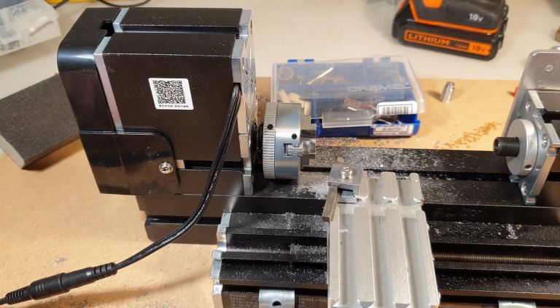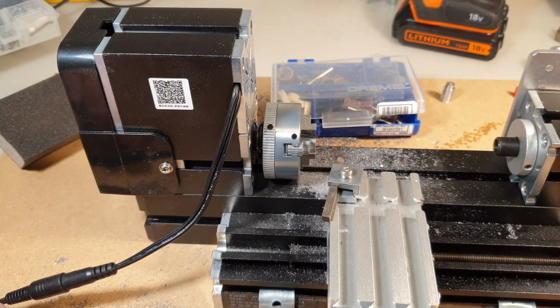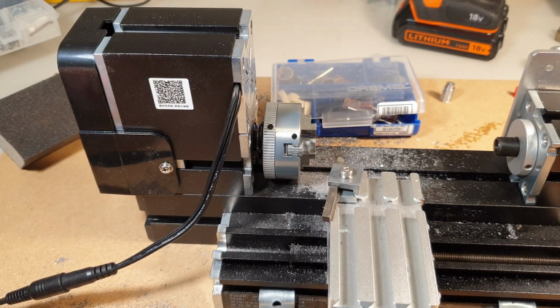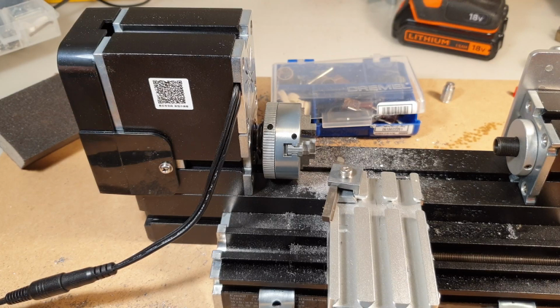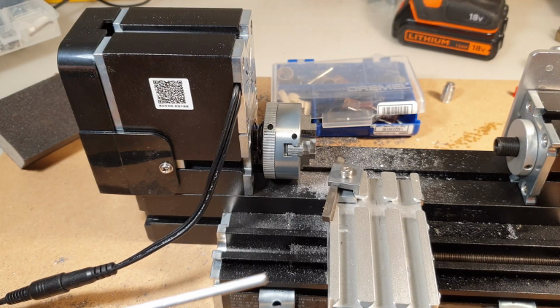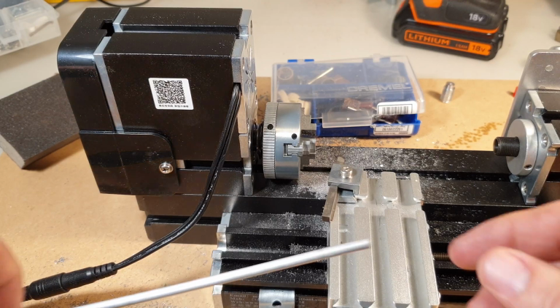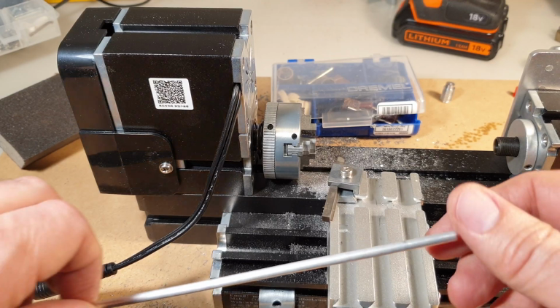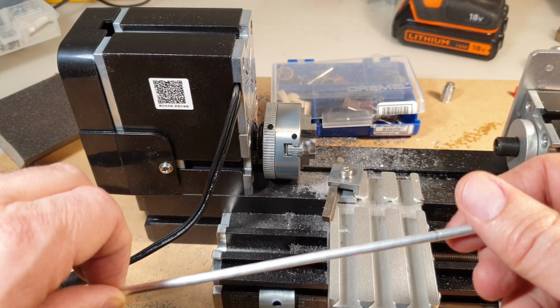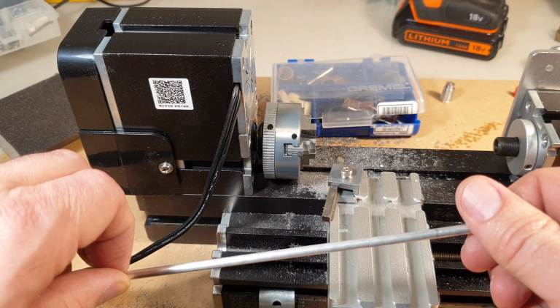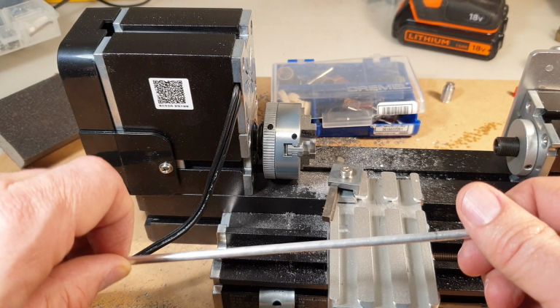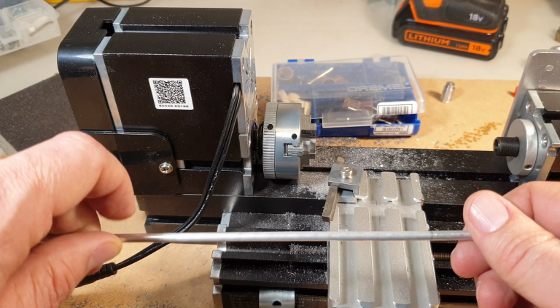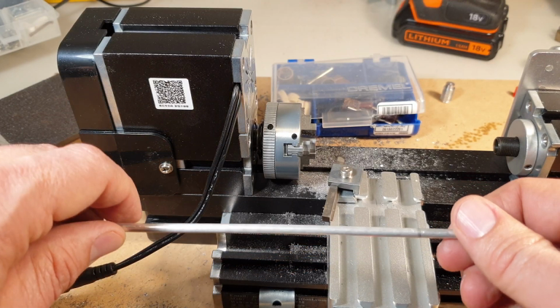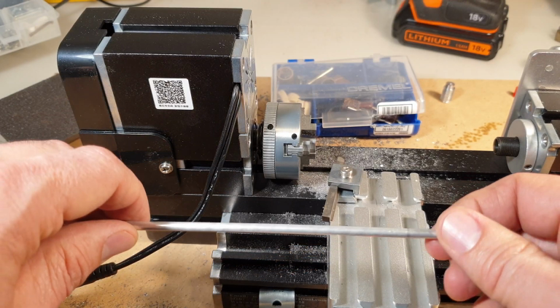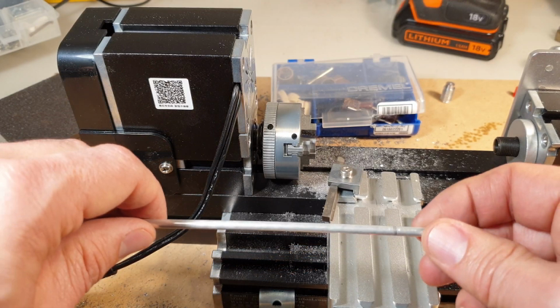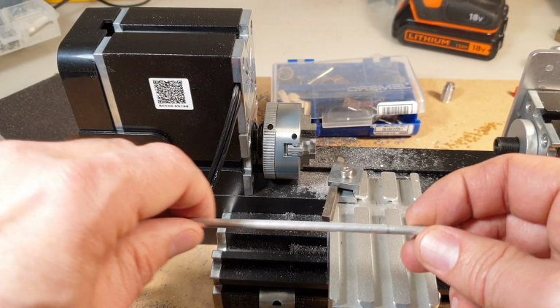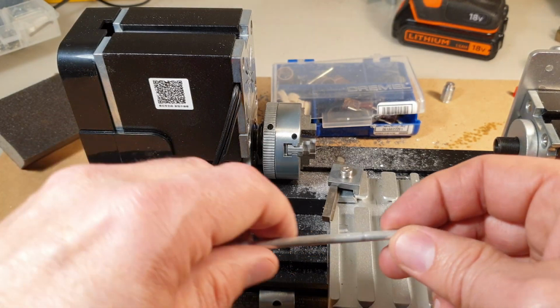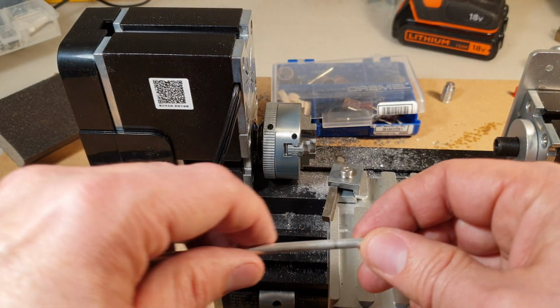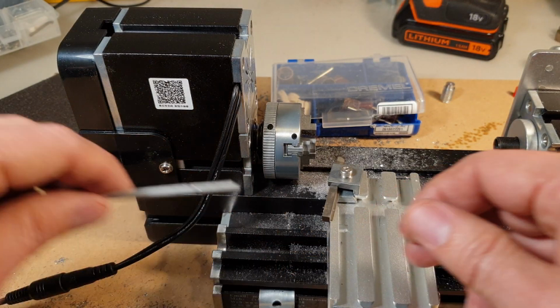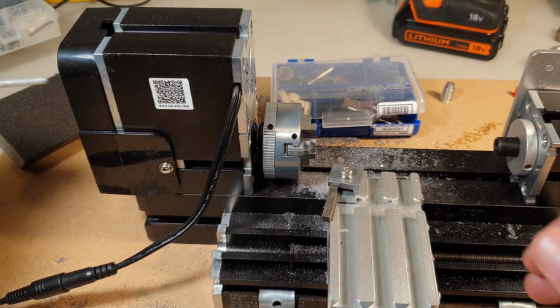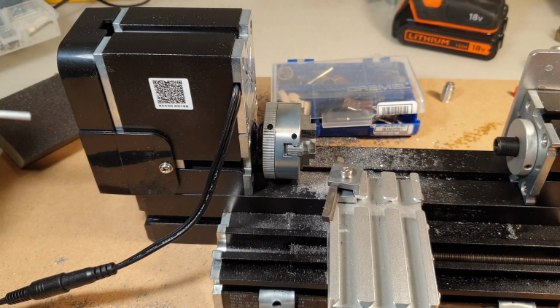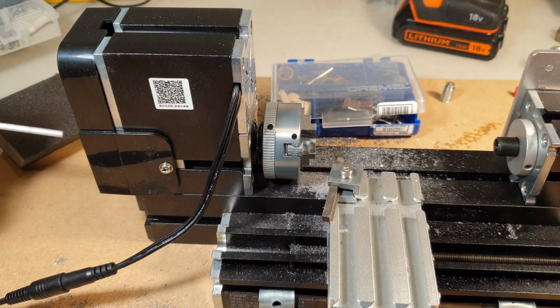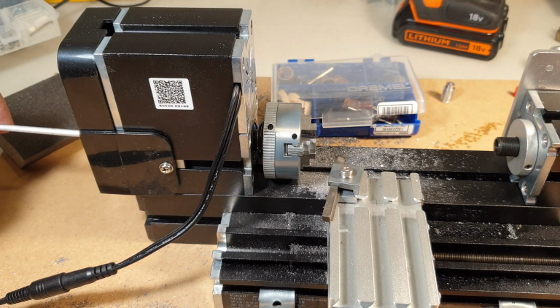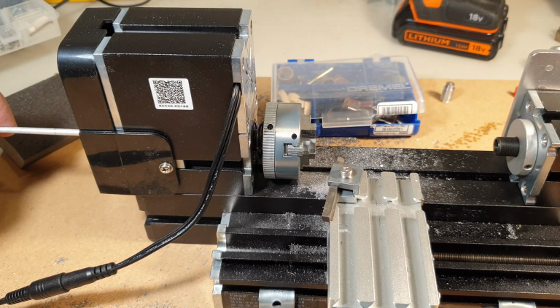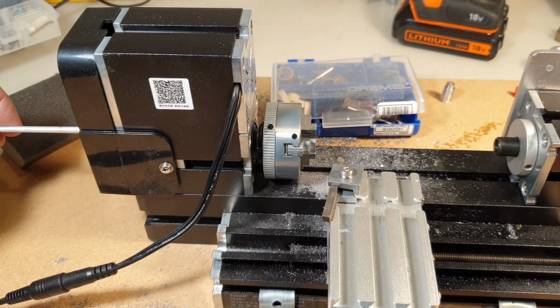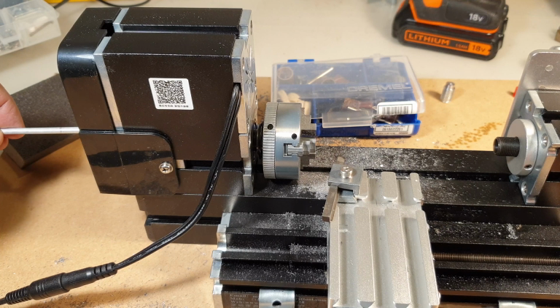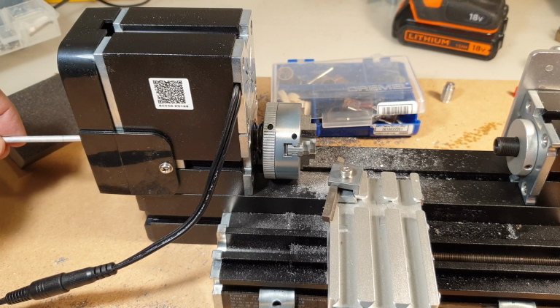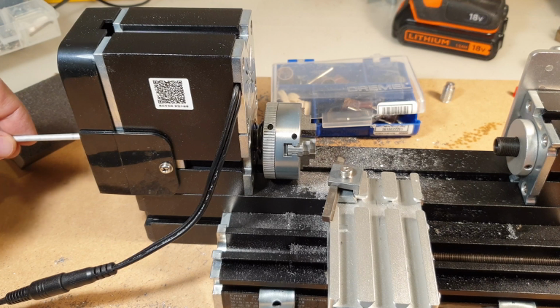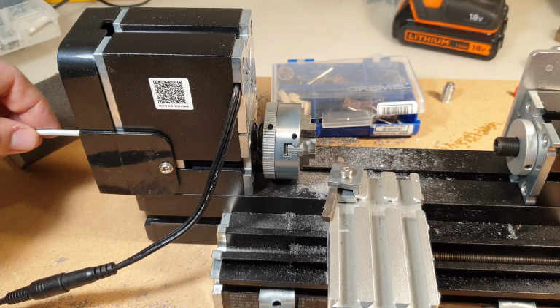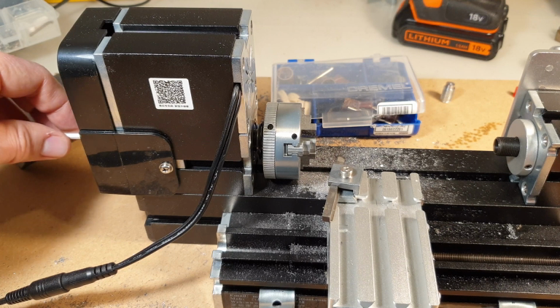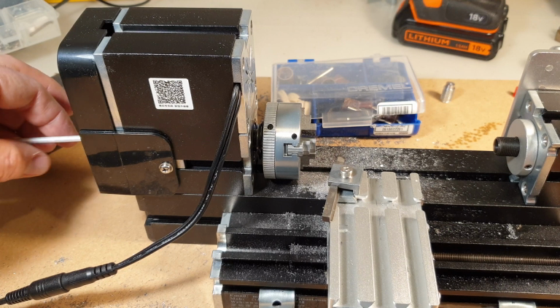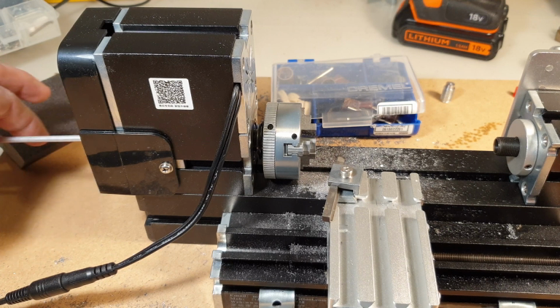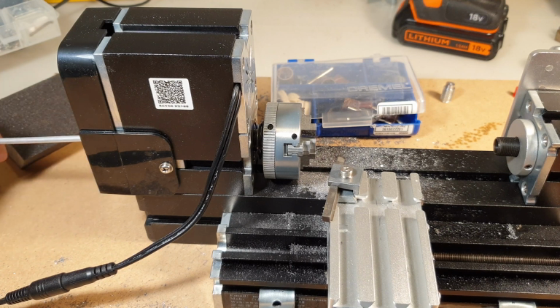For the sleeve, I just happen to have some aluminum tube.